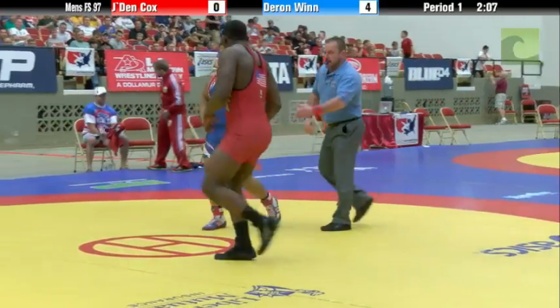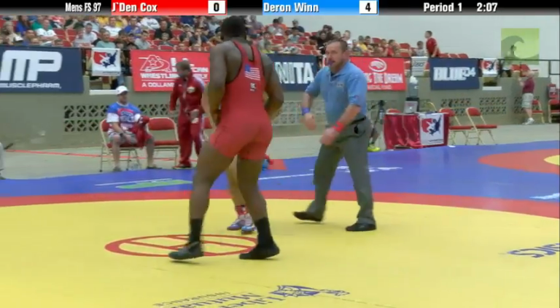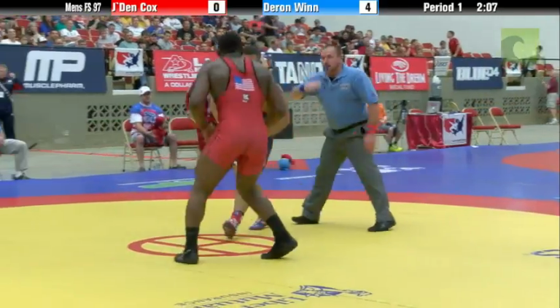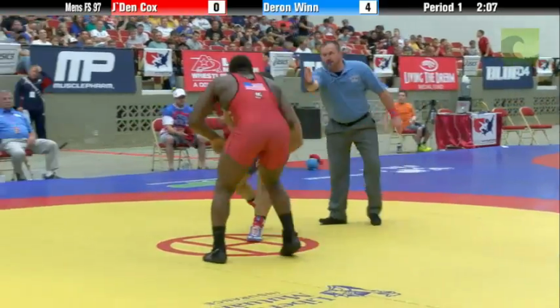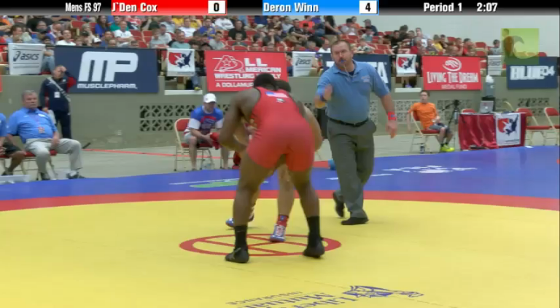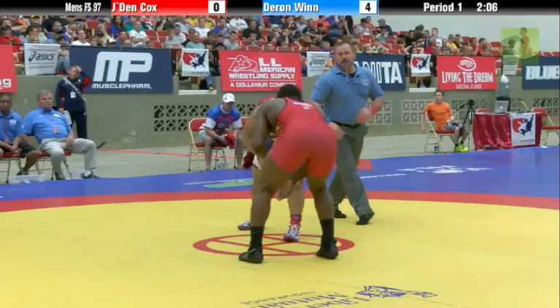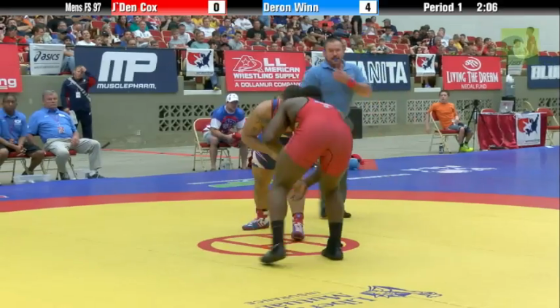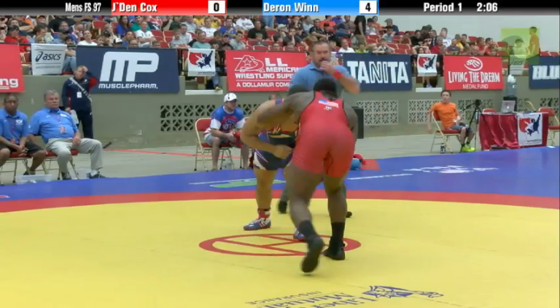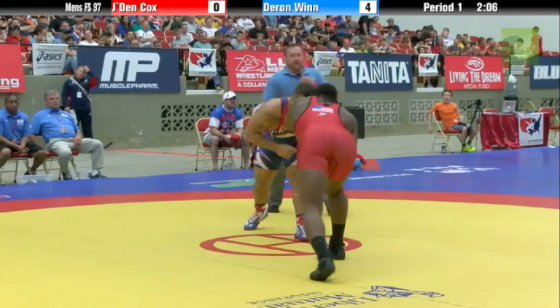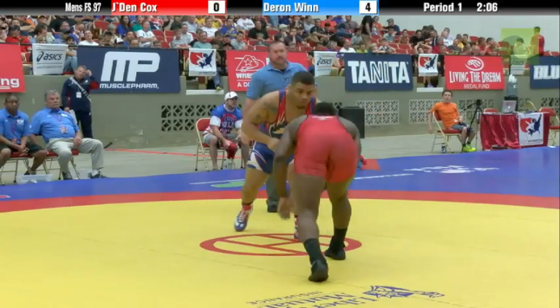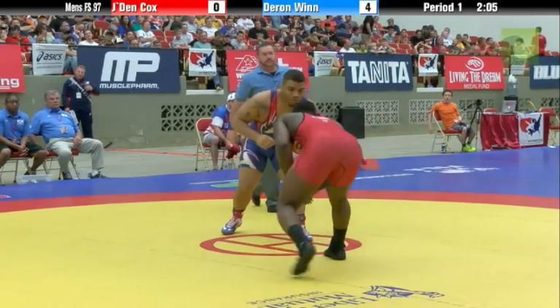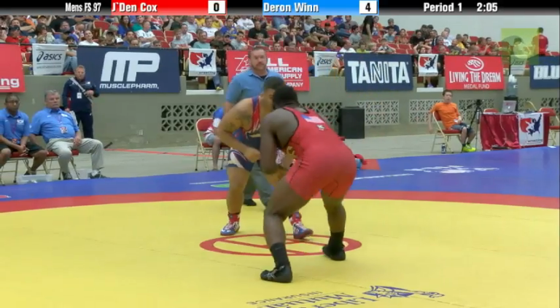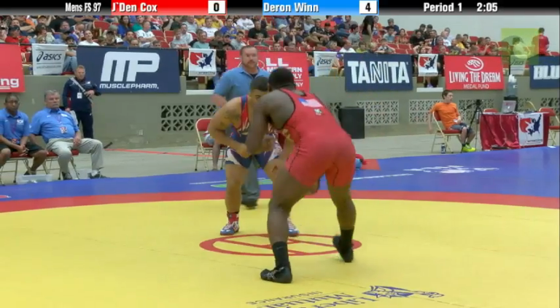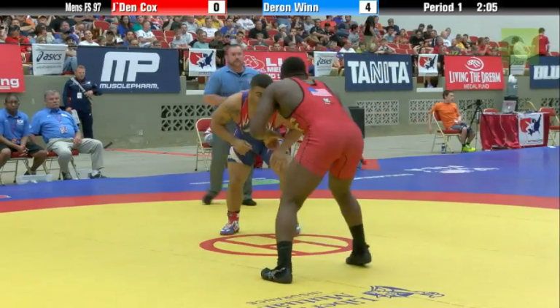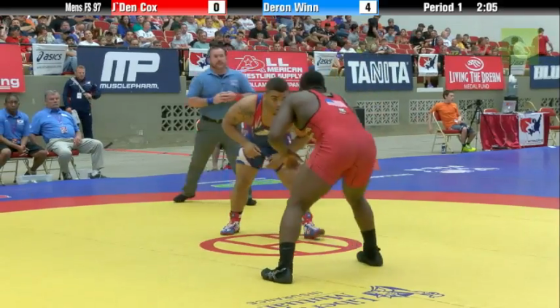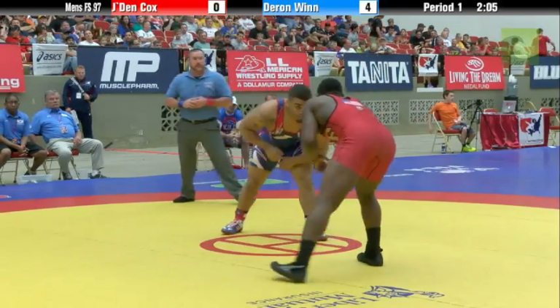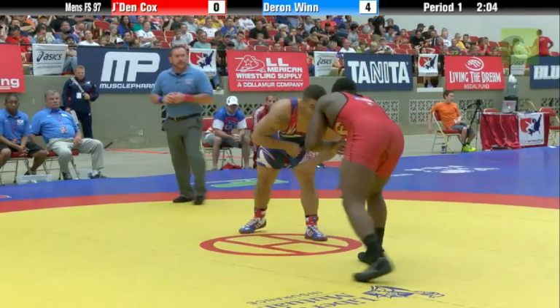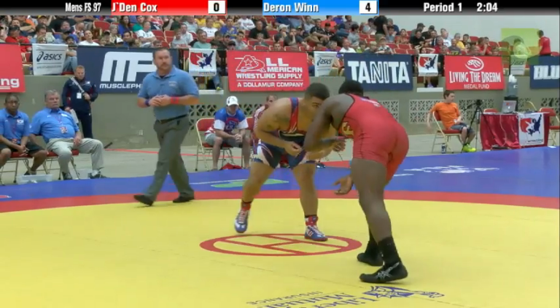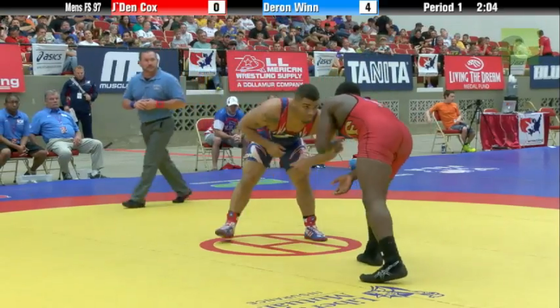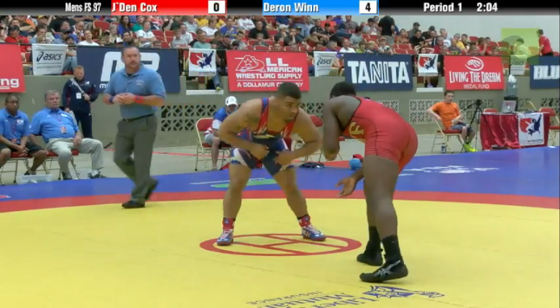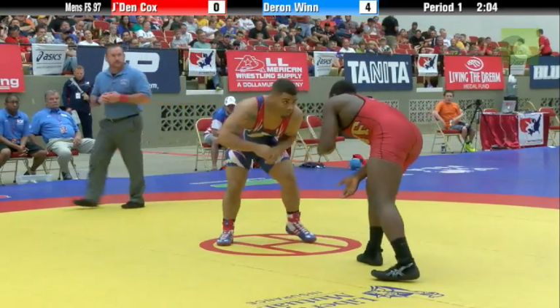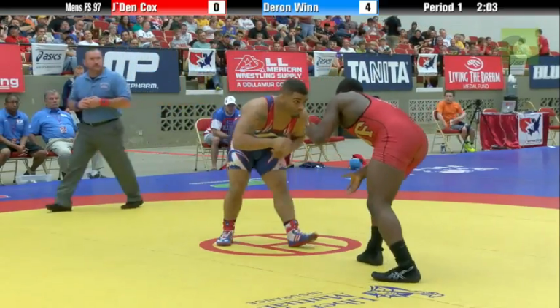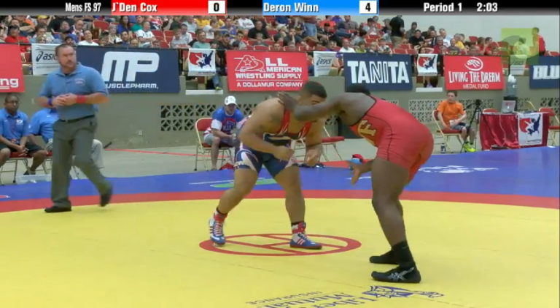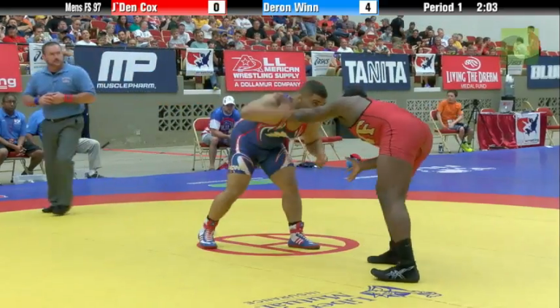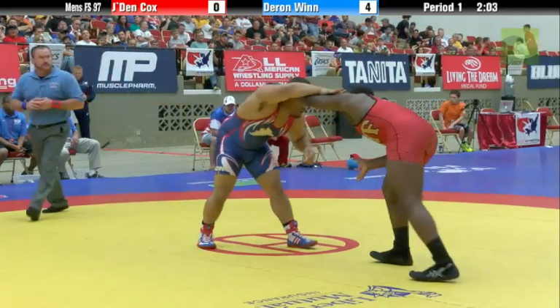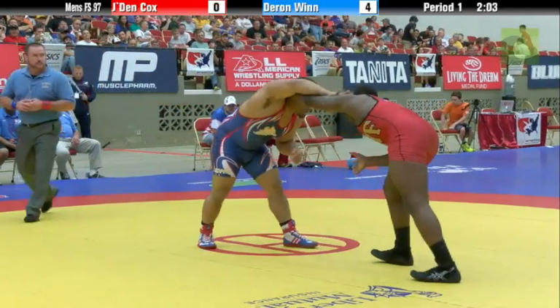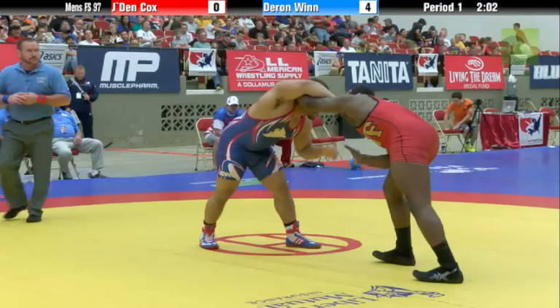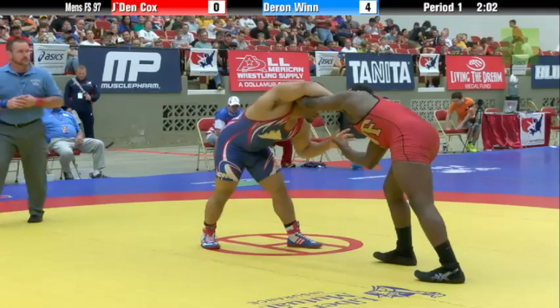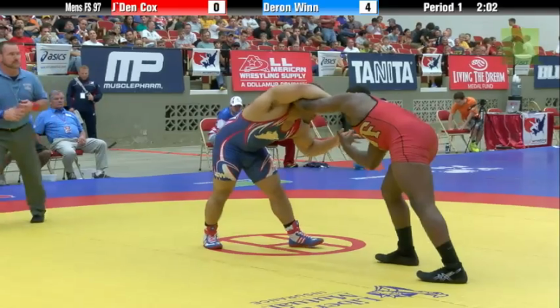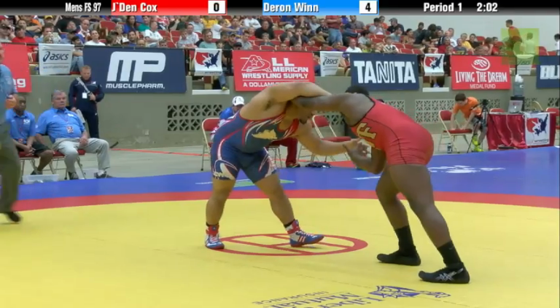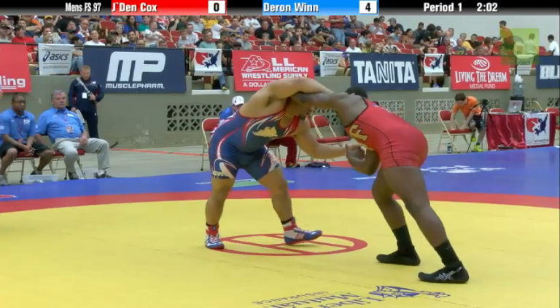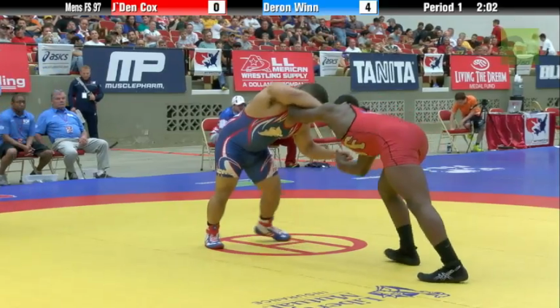Does that force Cox to open up a little bit more and take more risk? That's a good question — that could play in Wynn's favor.